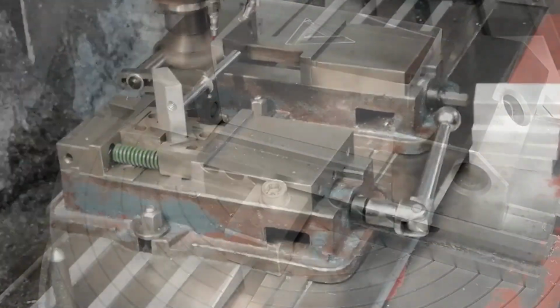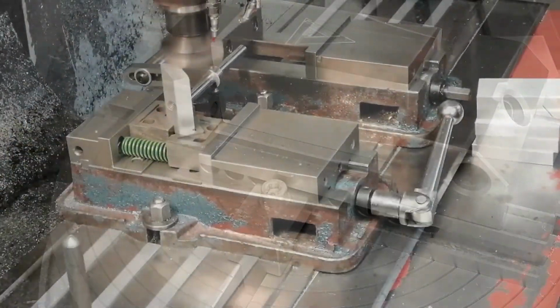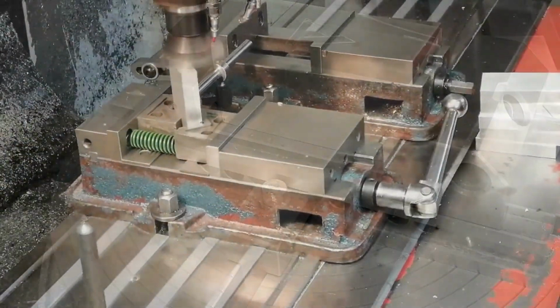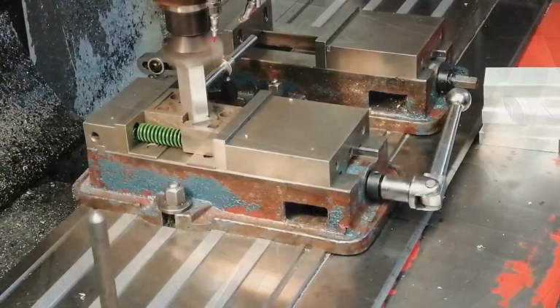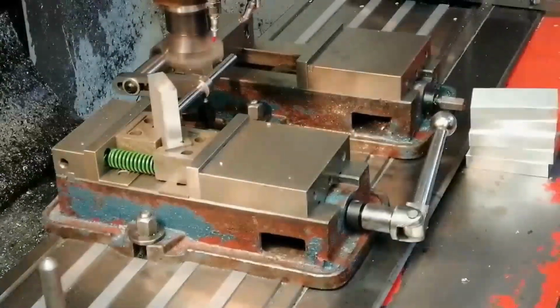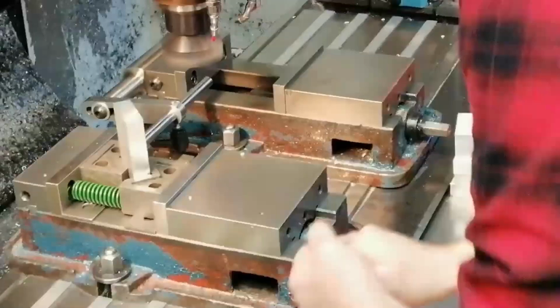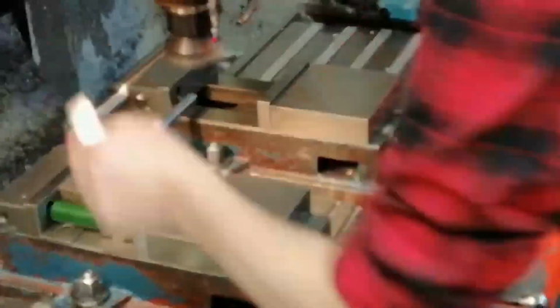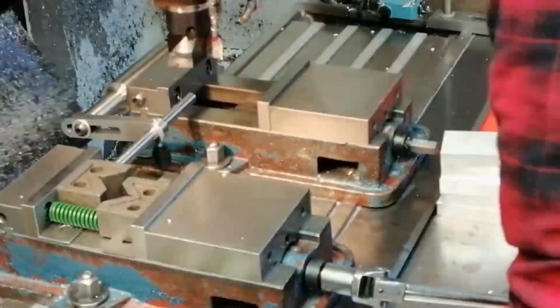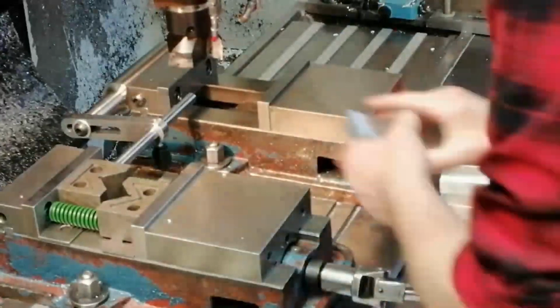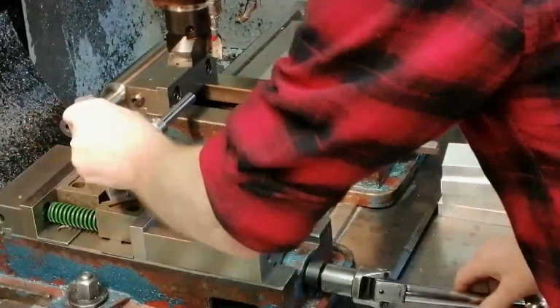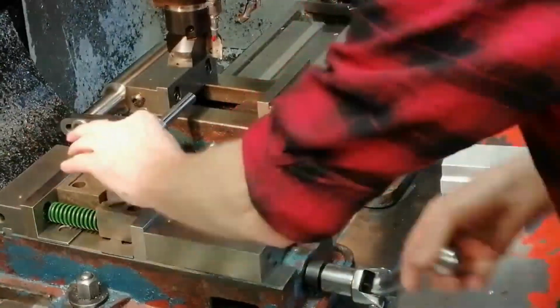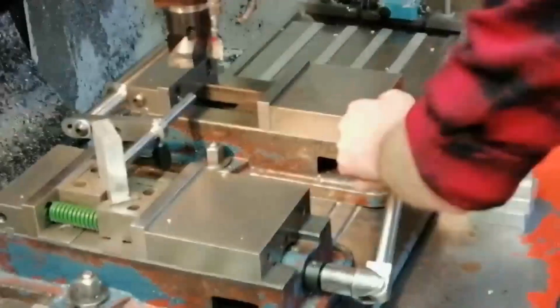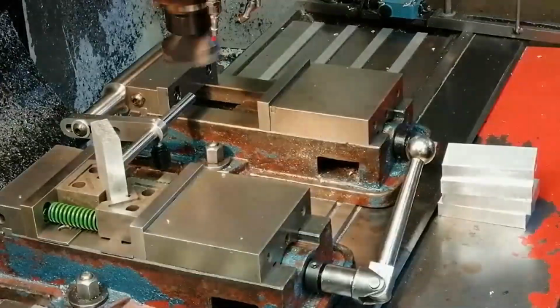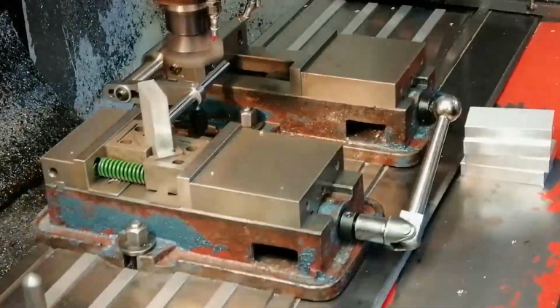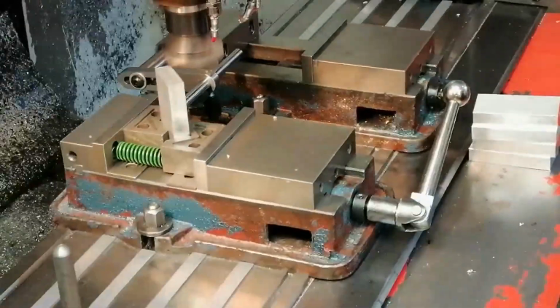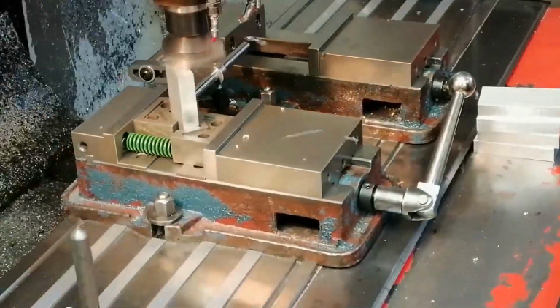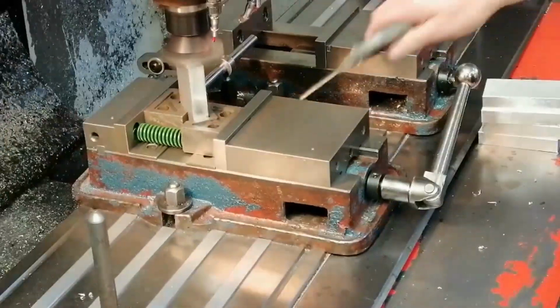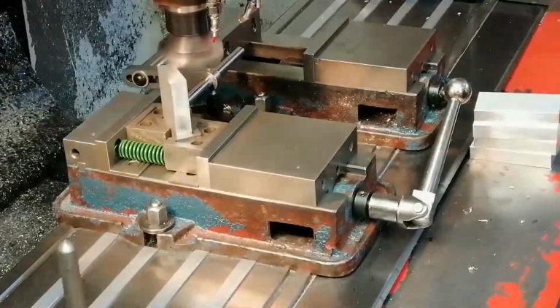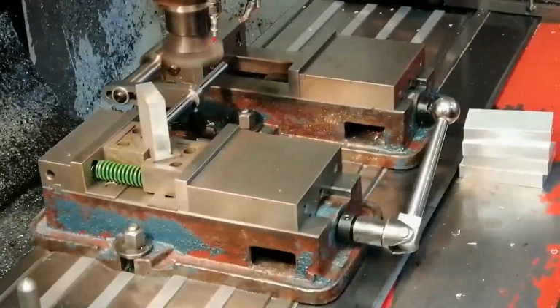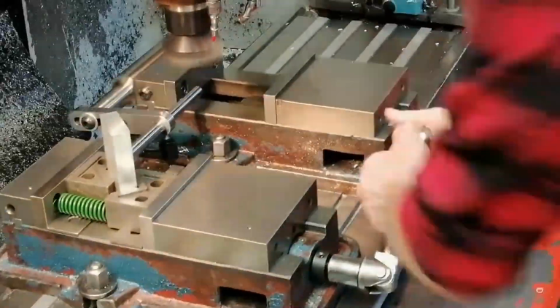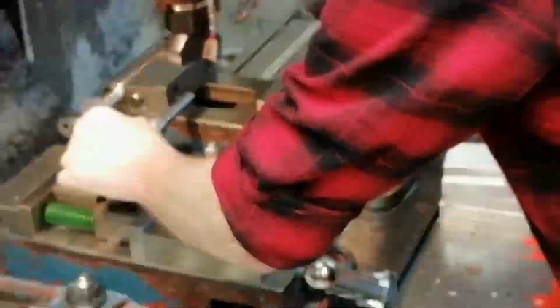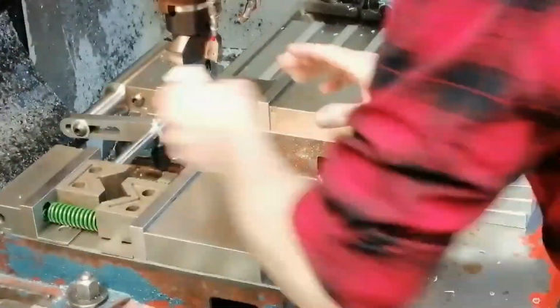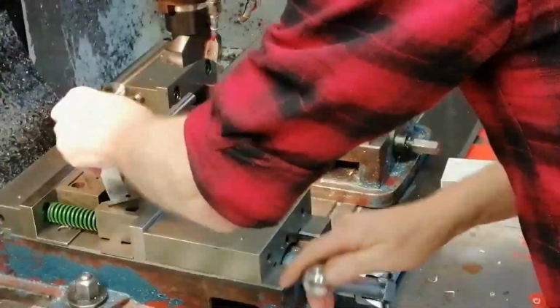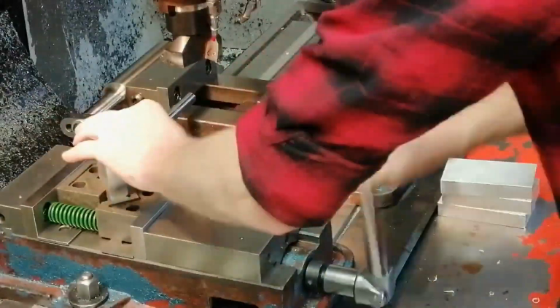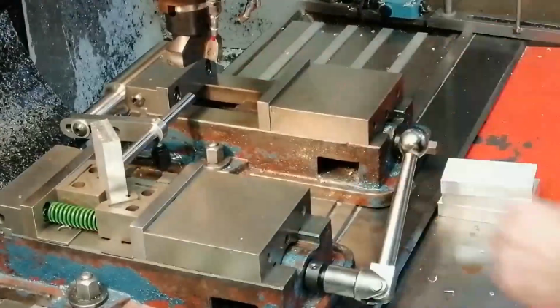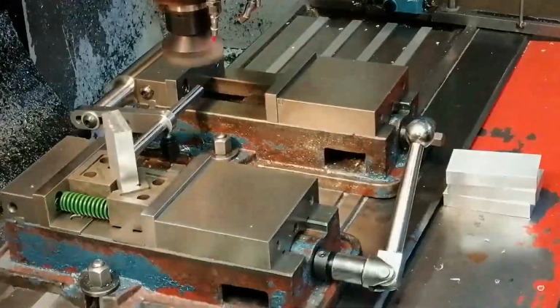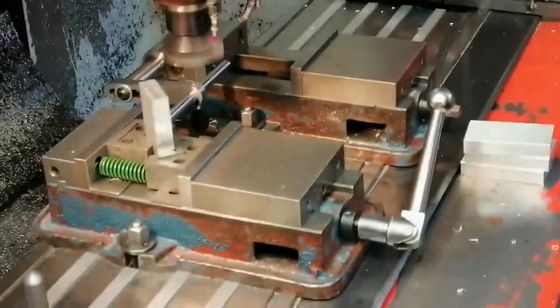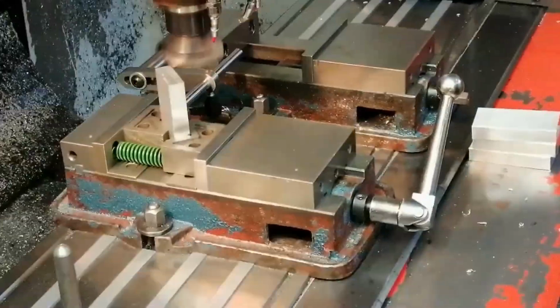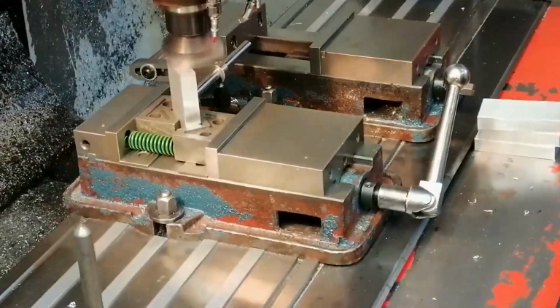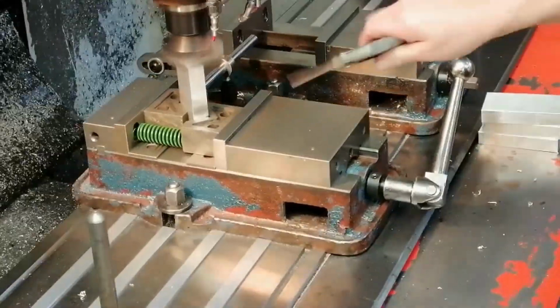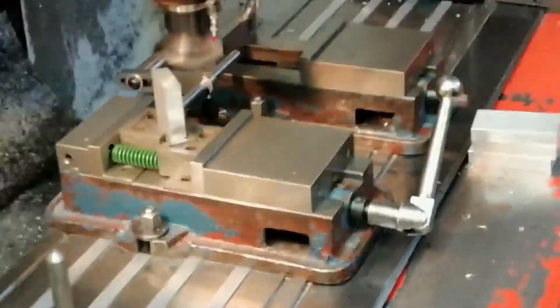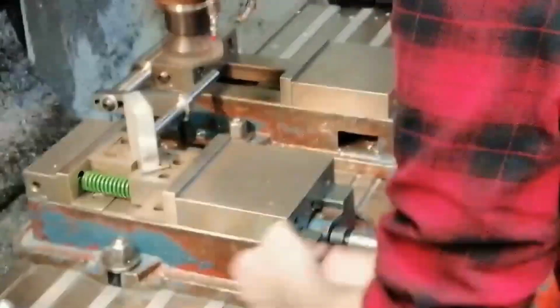V-blocks are great for quickly squaring the ends of a batch of parts — simple, accurate and dependable.